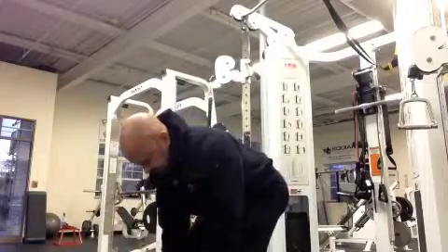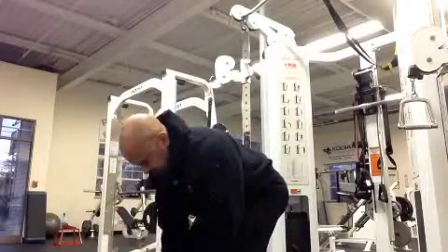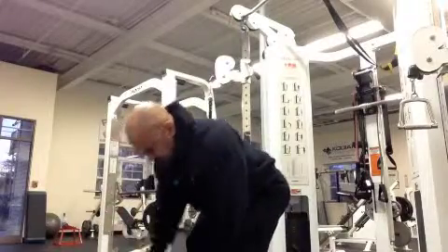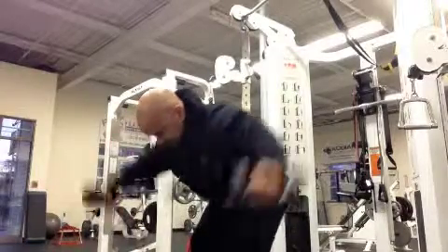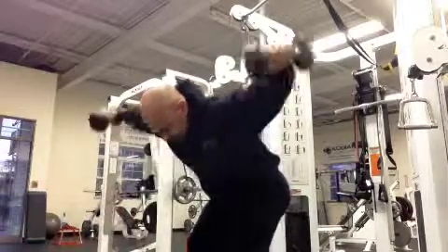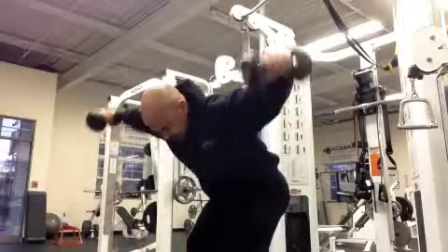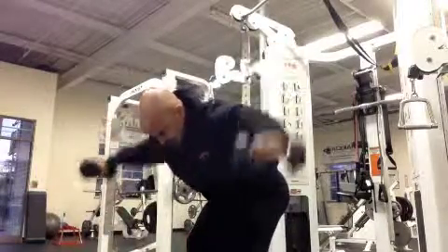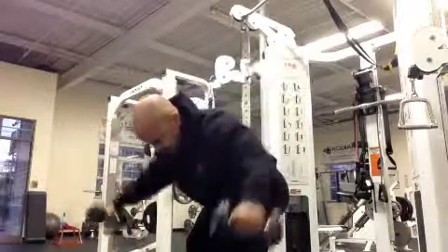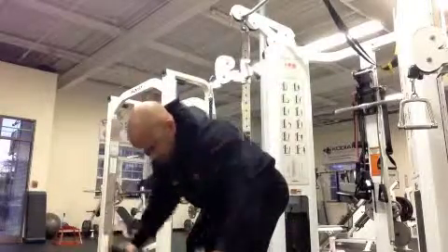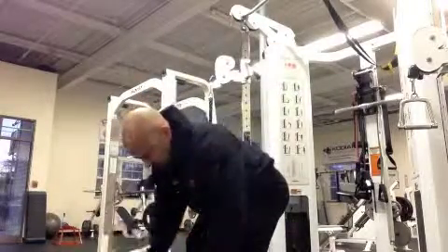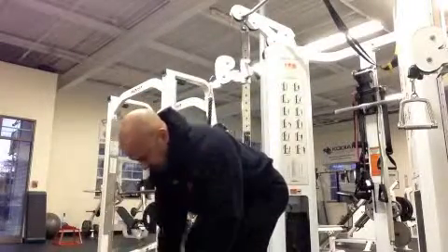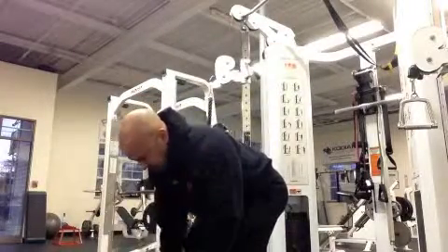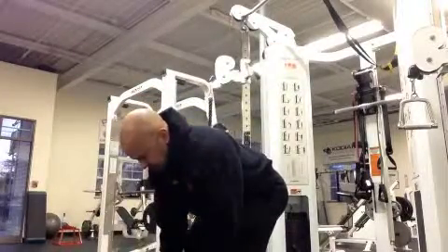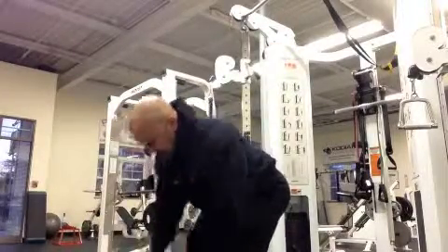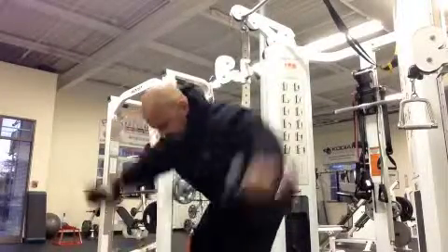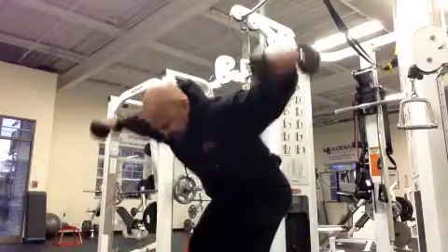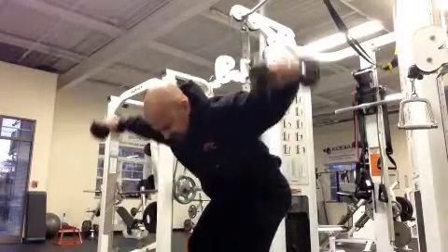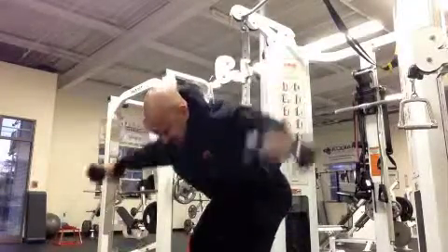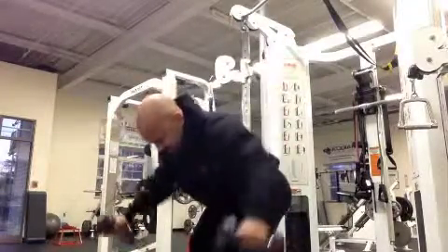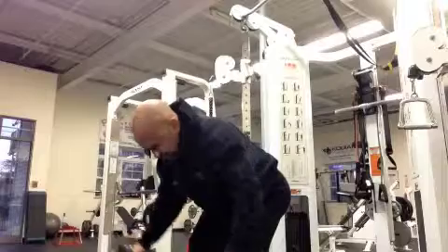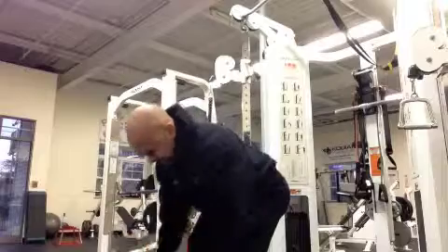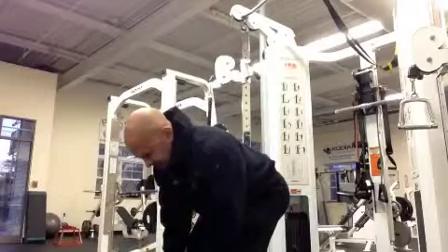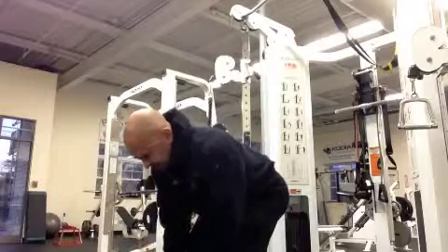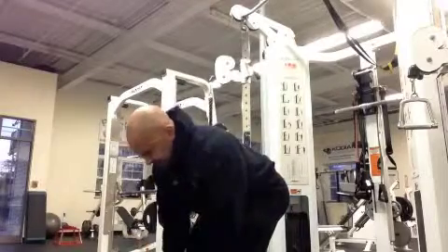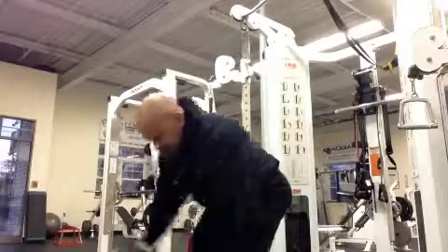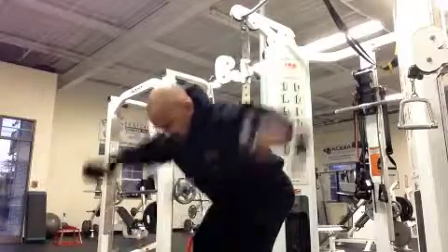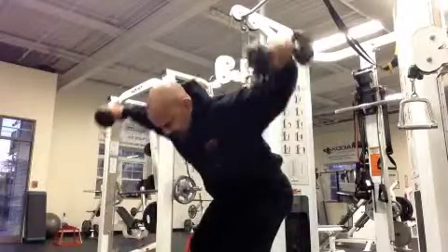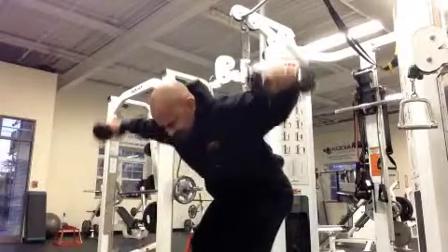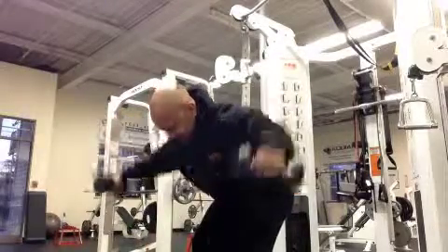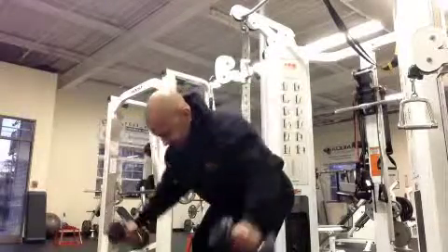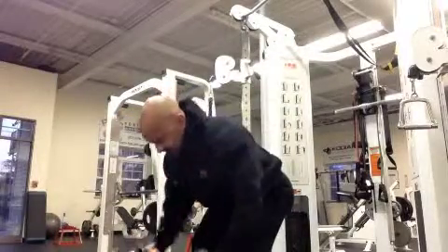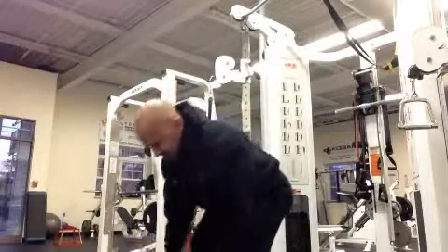Bend over to about 30 degrees, keeping your head aligned with your back and neck. Raise out to the side and lower slowly.